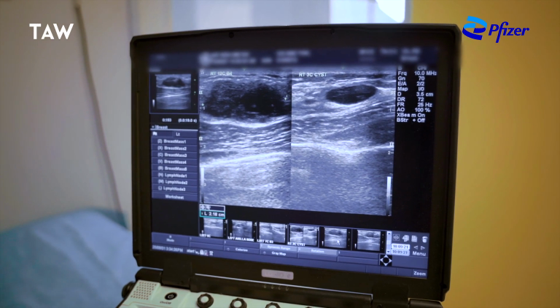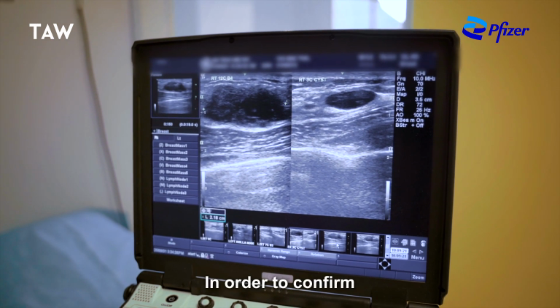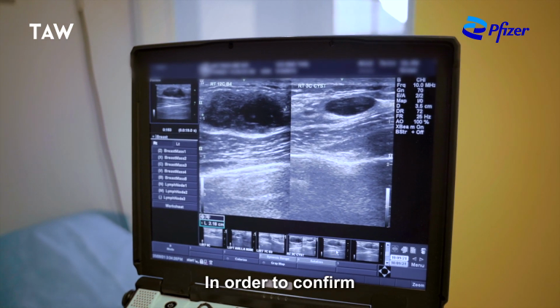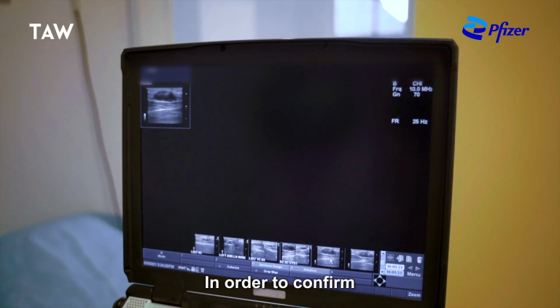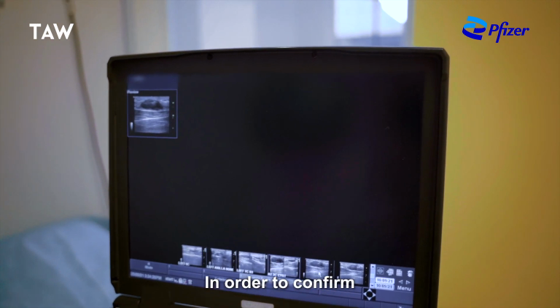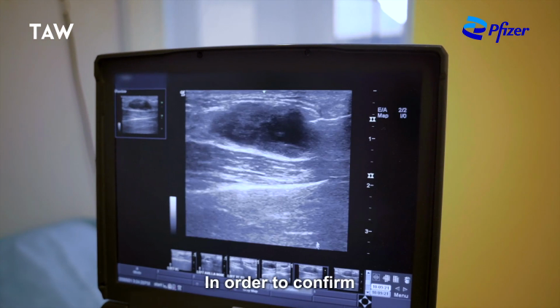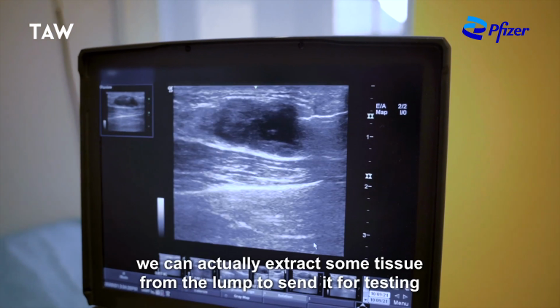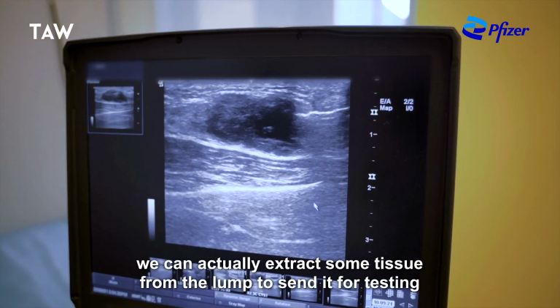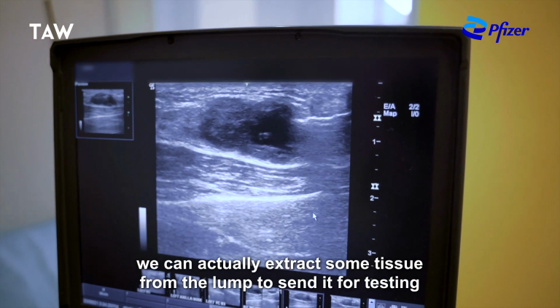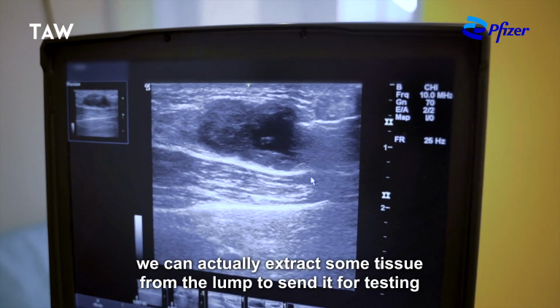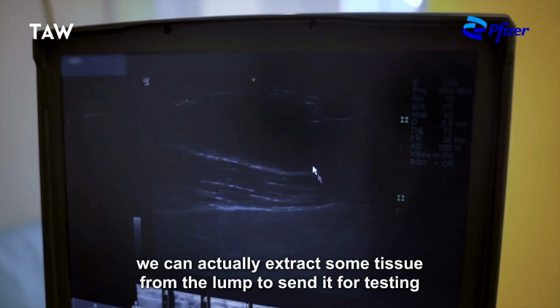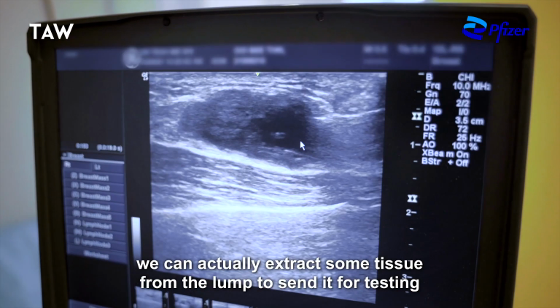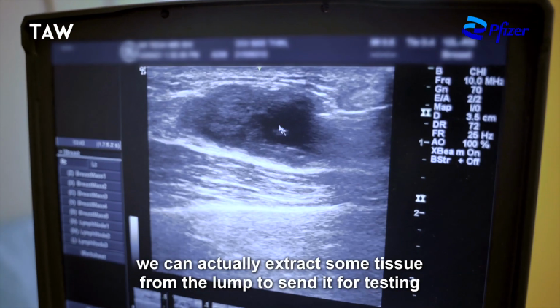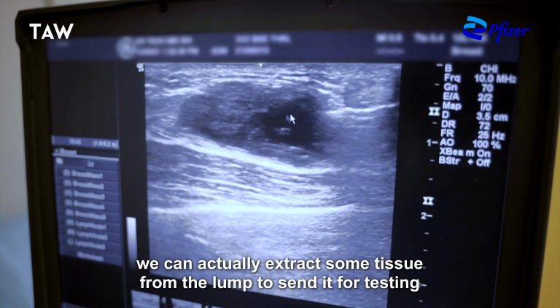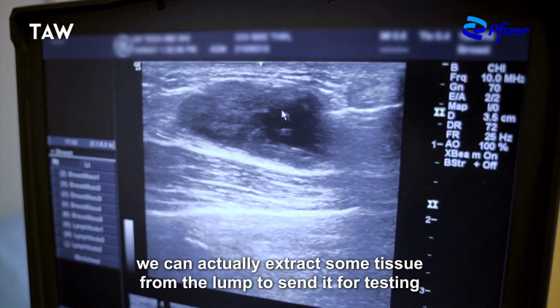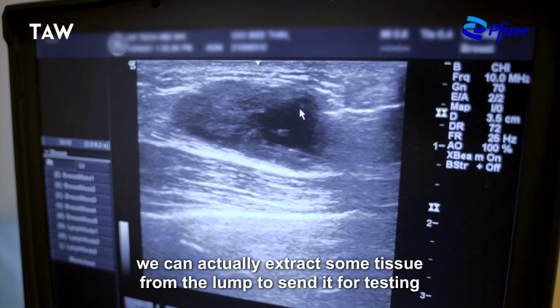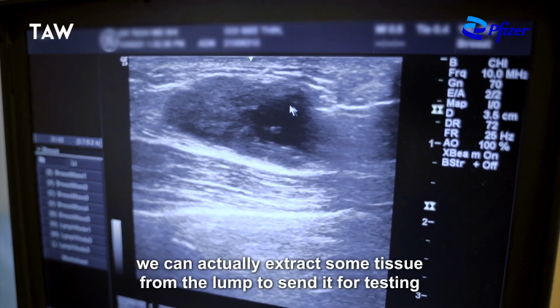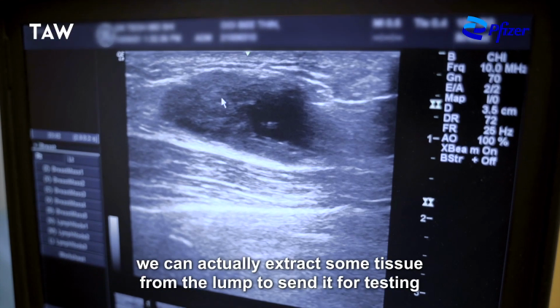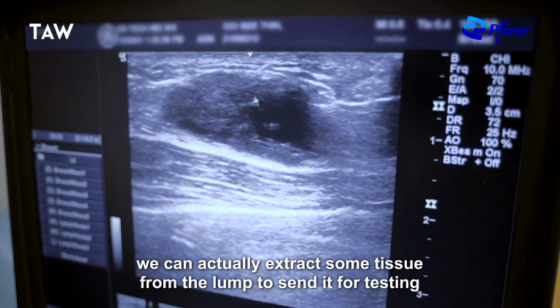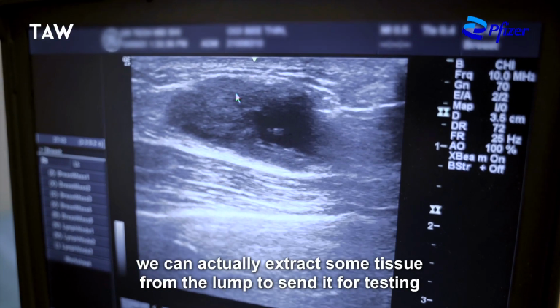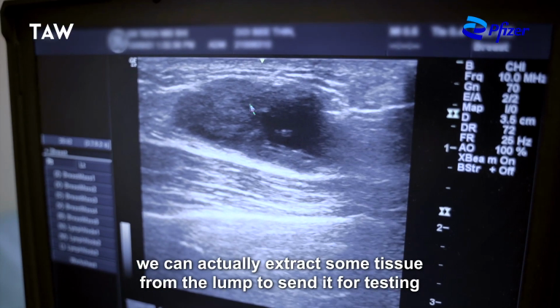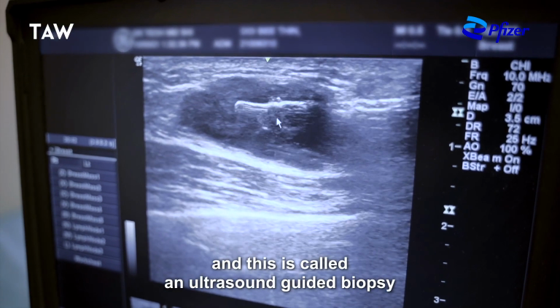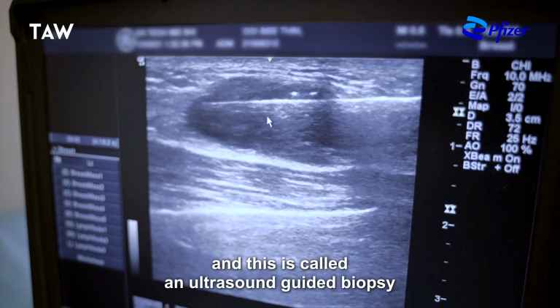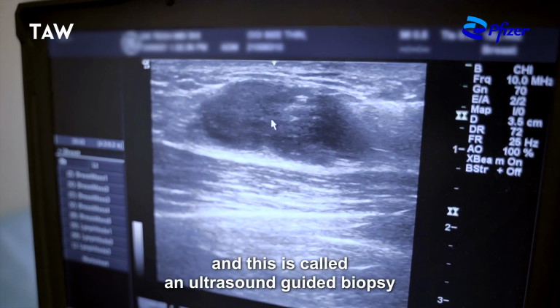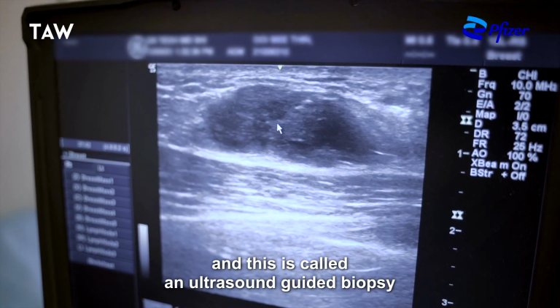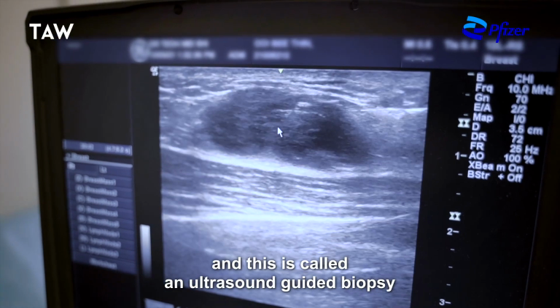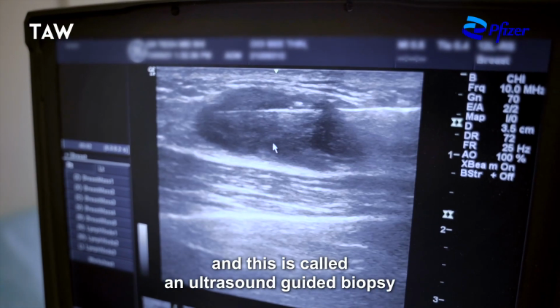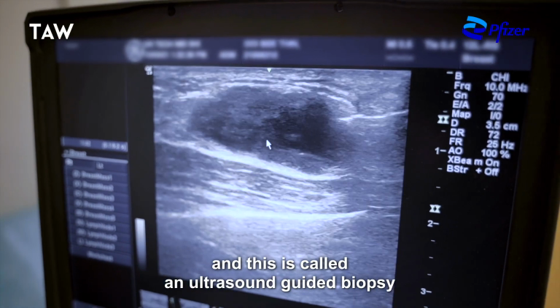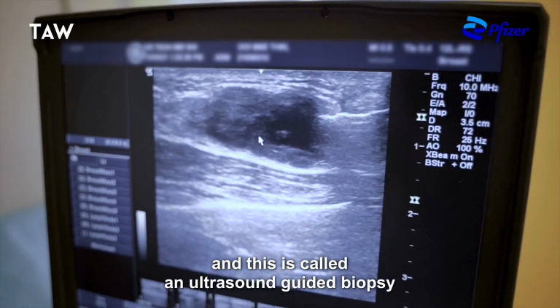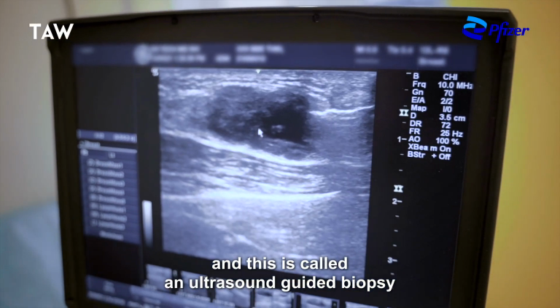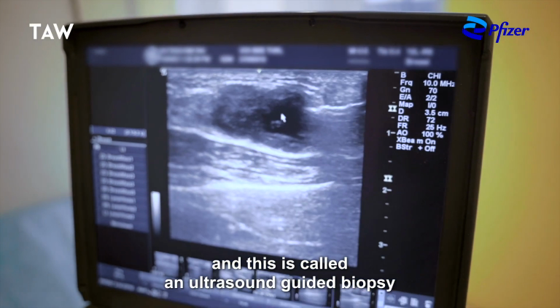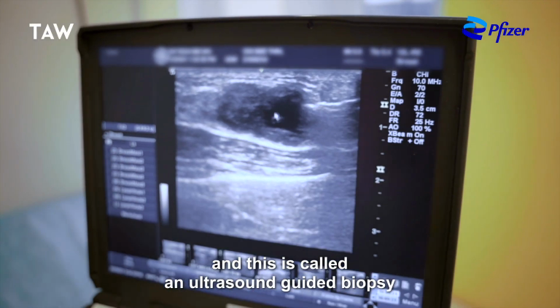In order to confirm, we can actually extract some tissue from the lump and this is called an ultrasound guided biopsy.